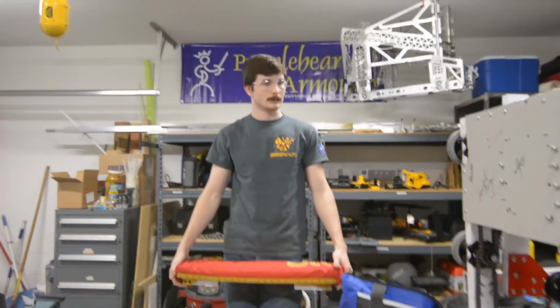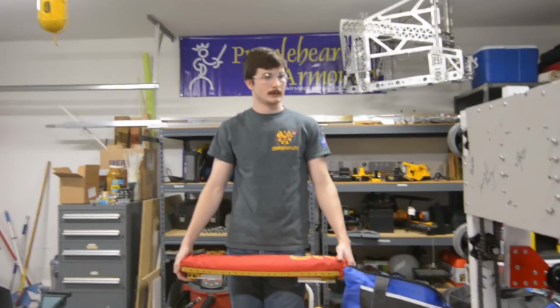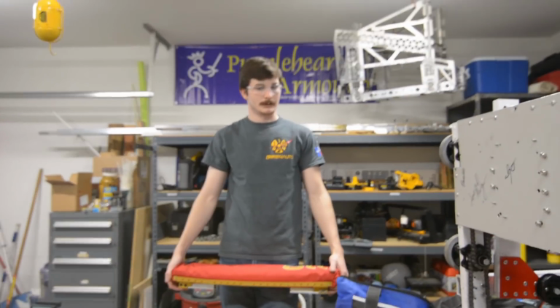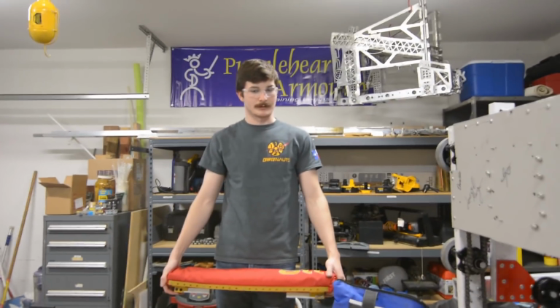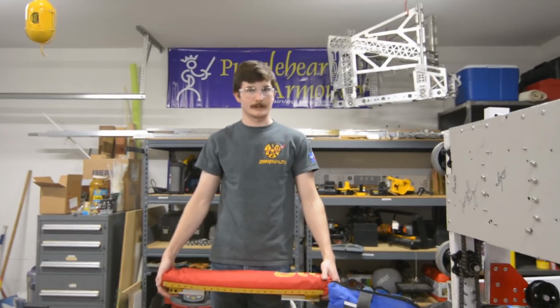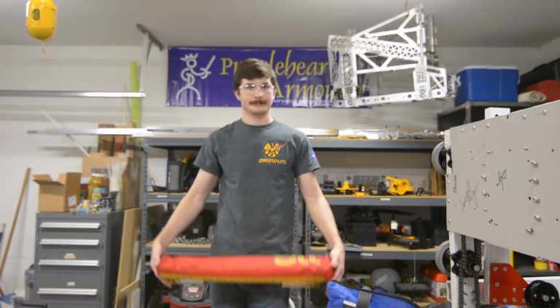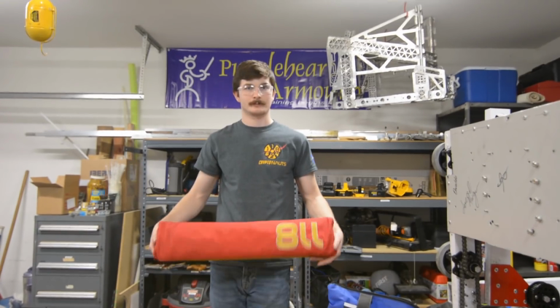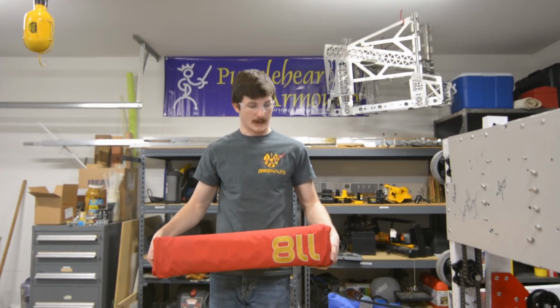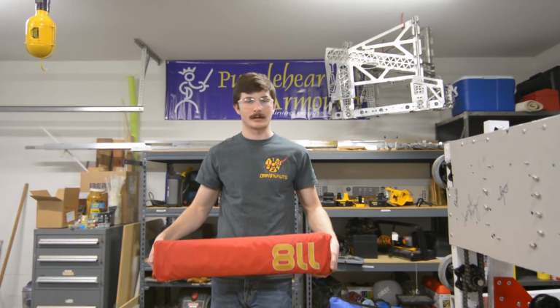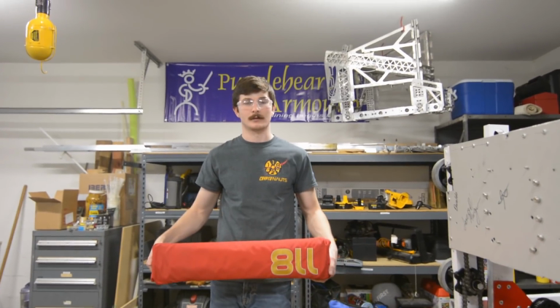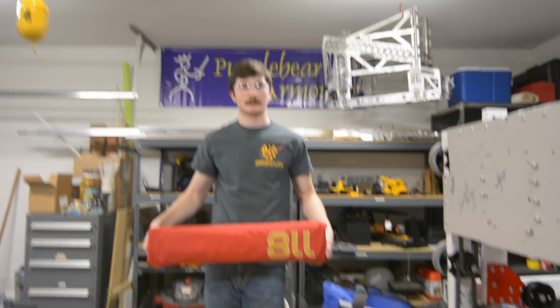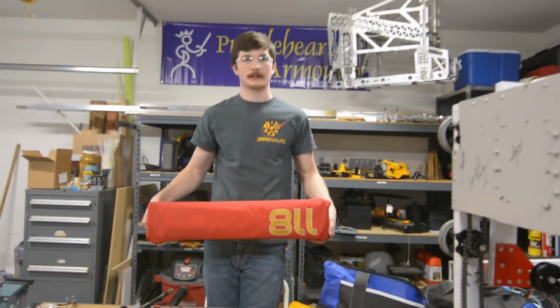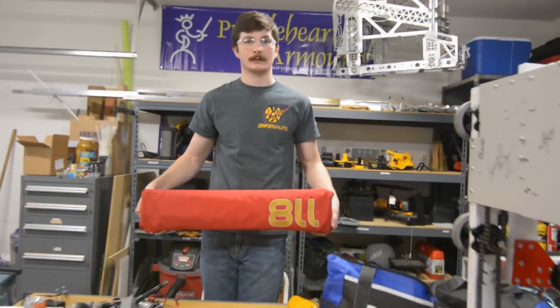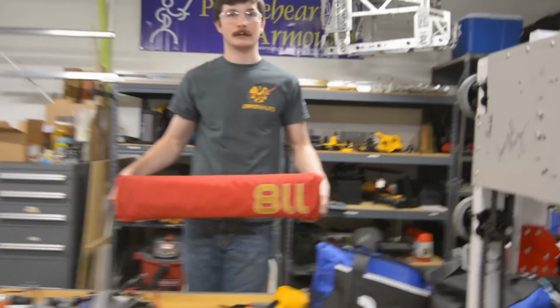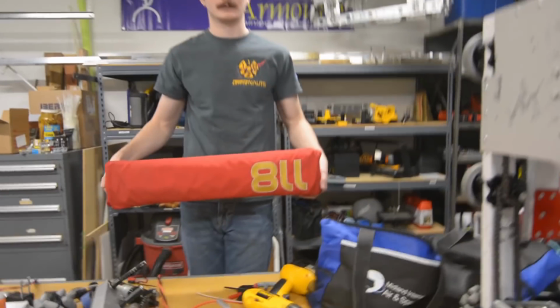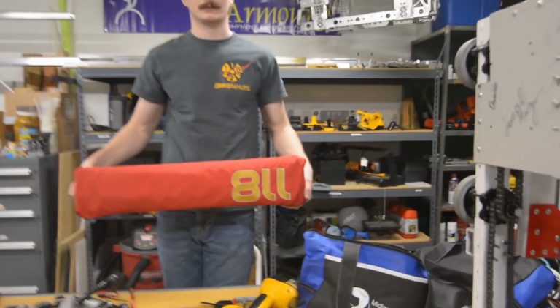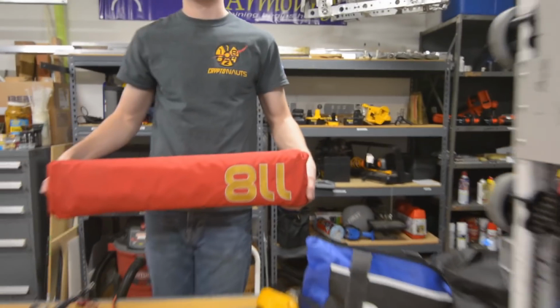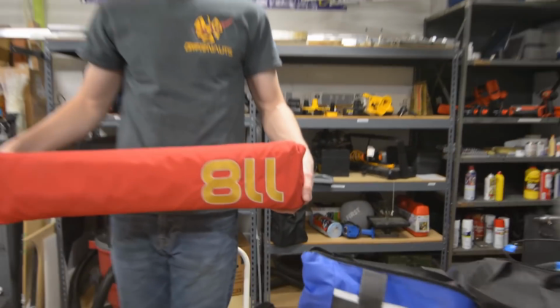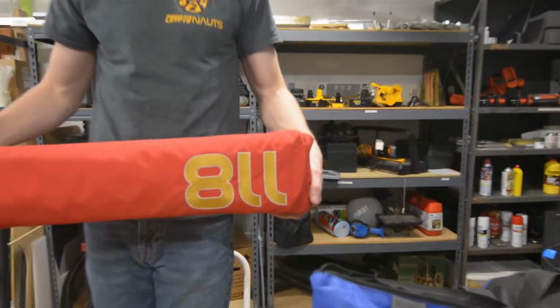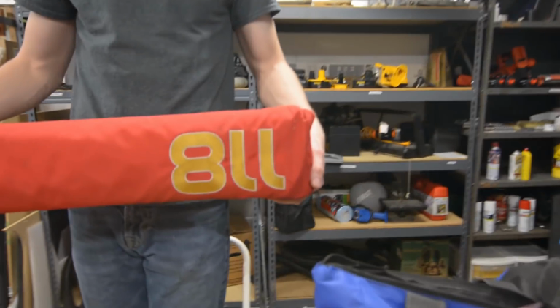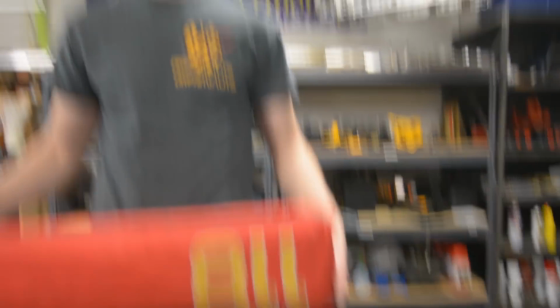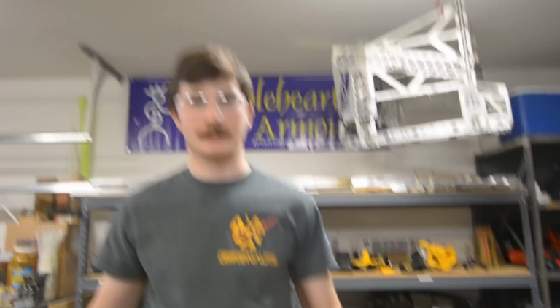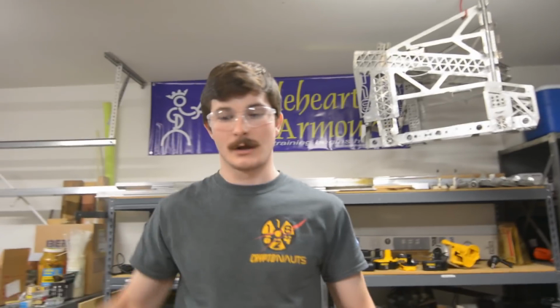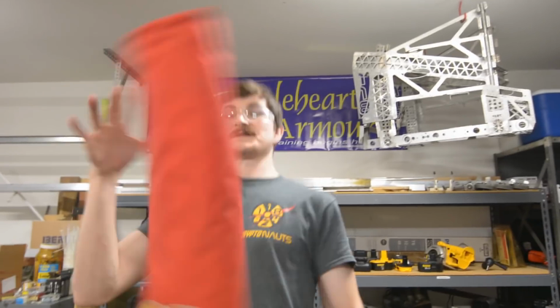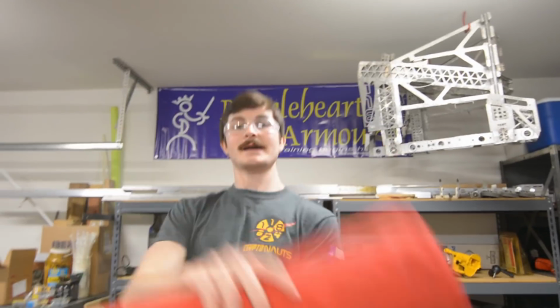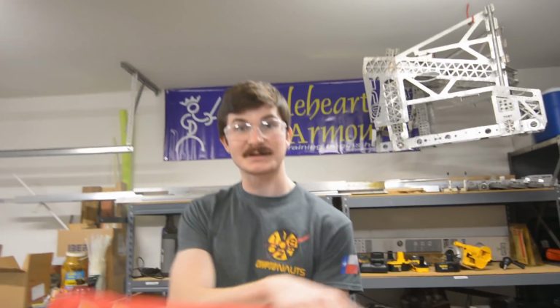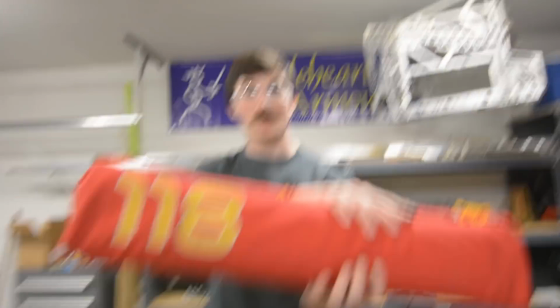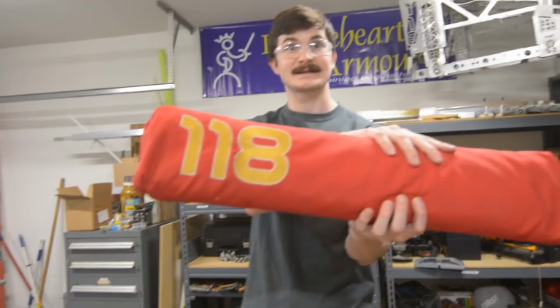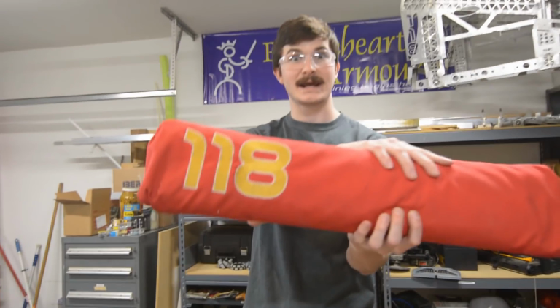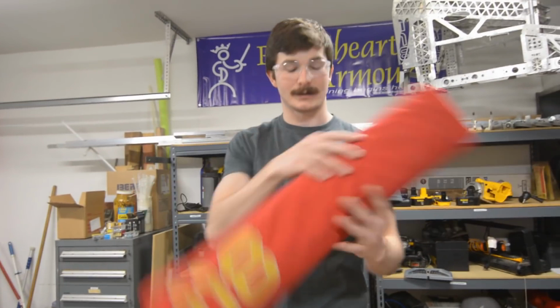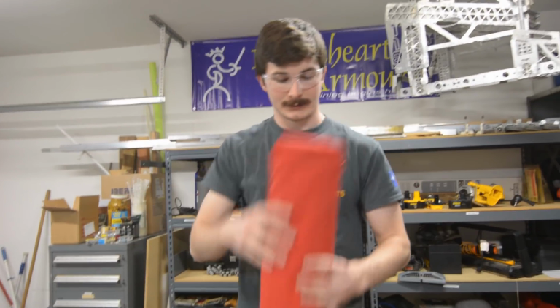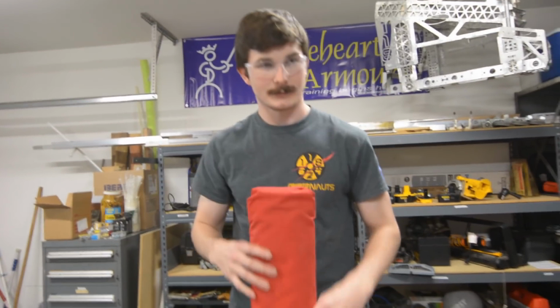Jack, what number is that? It's 118! Boom, let's go!